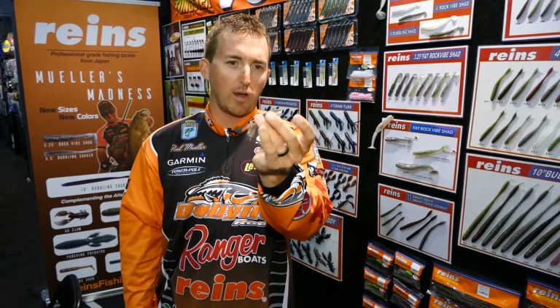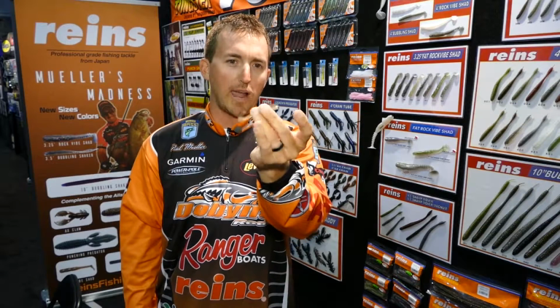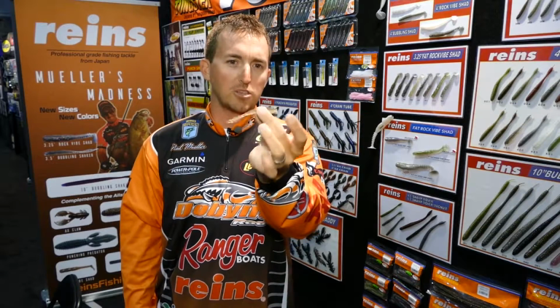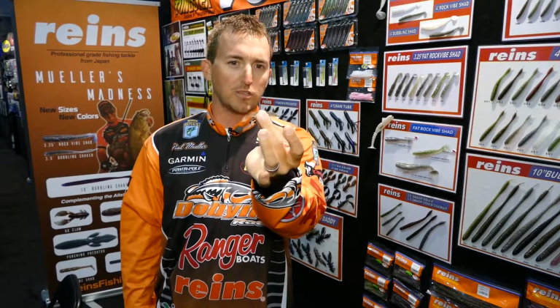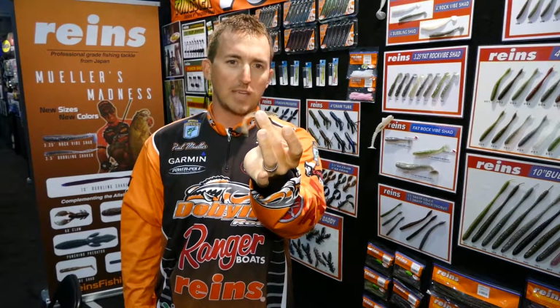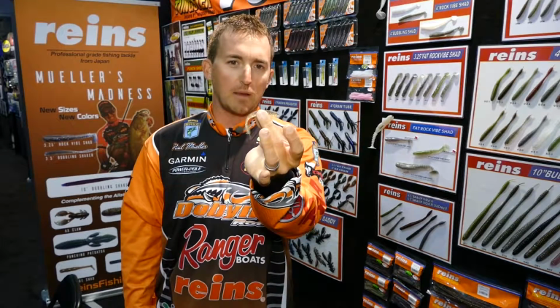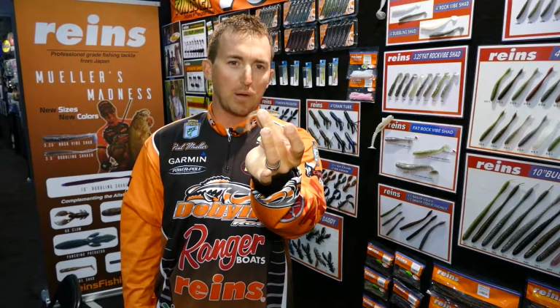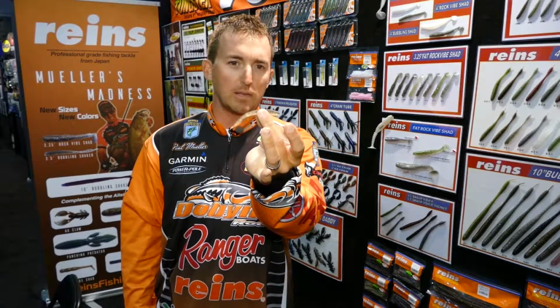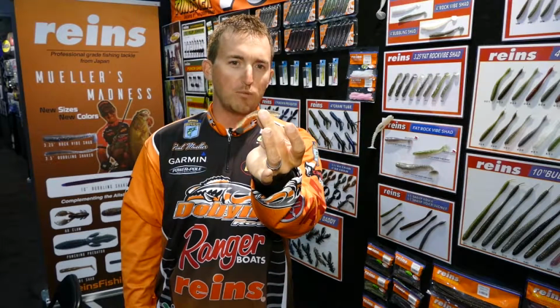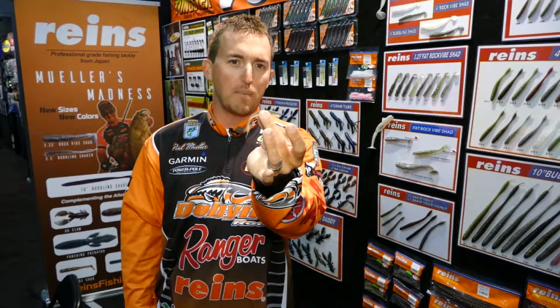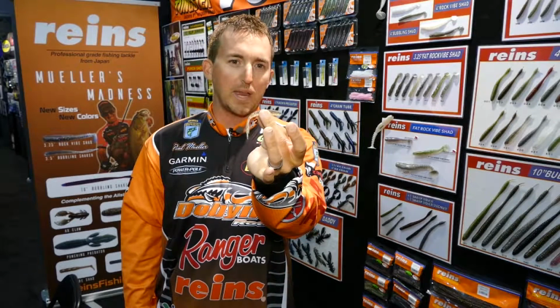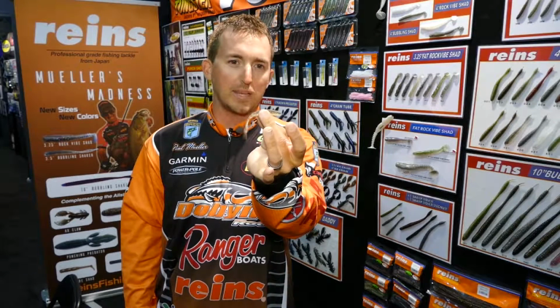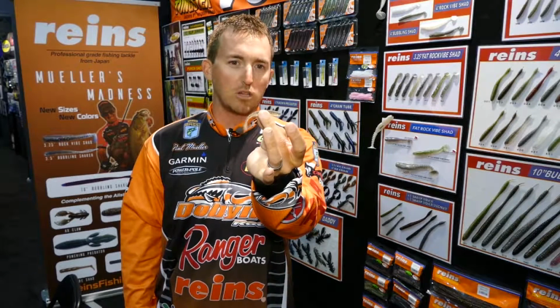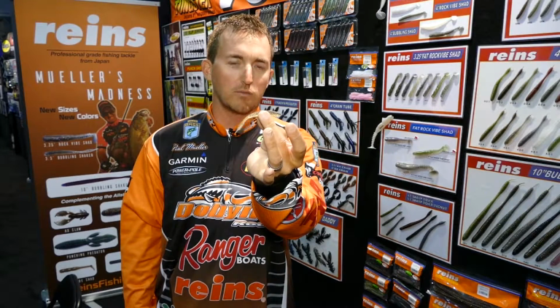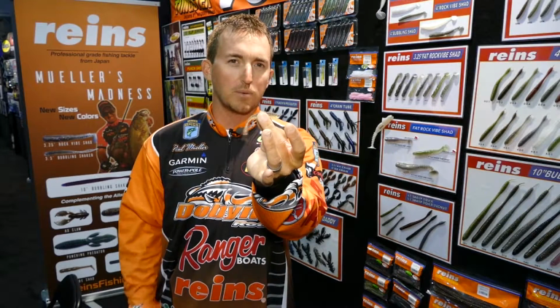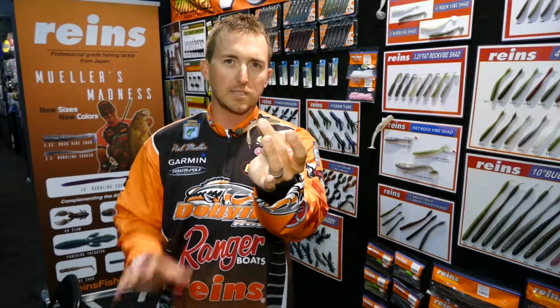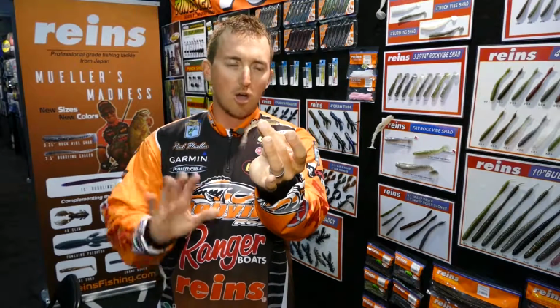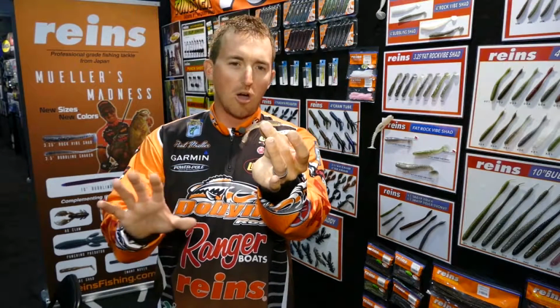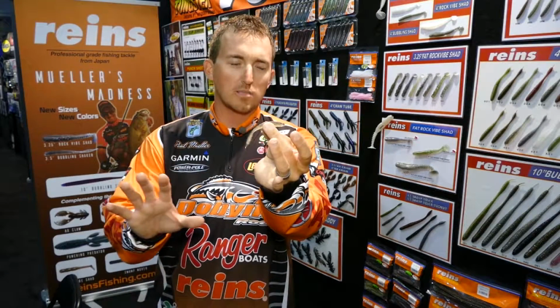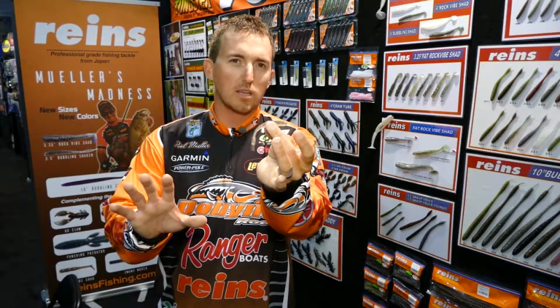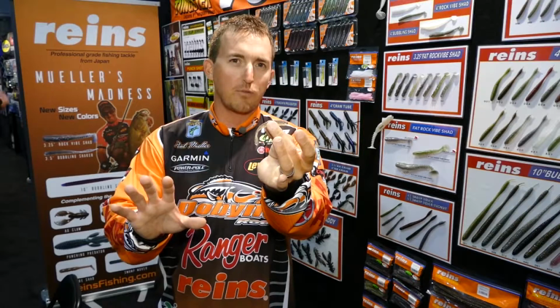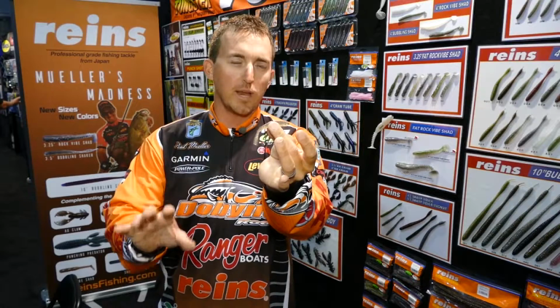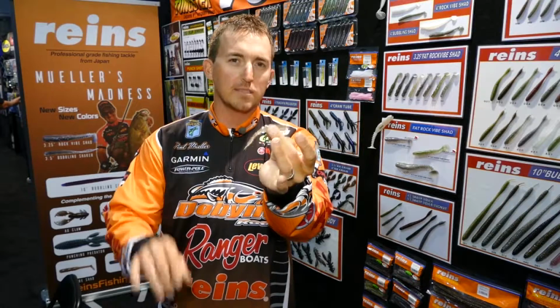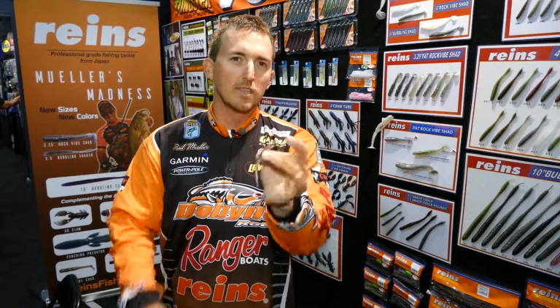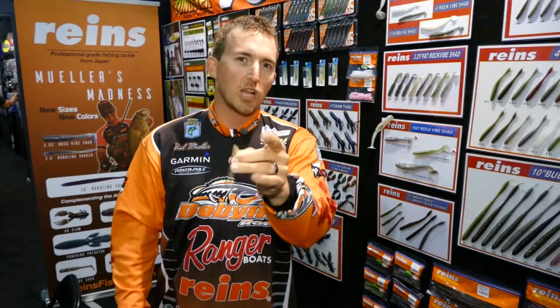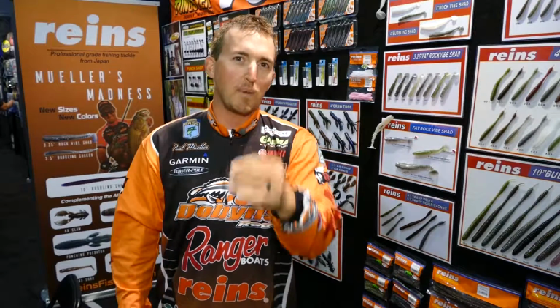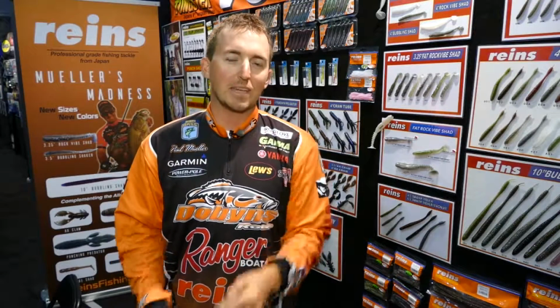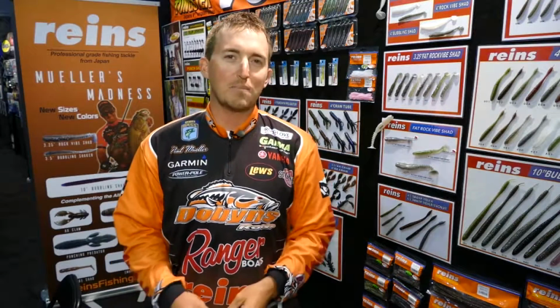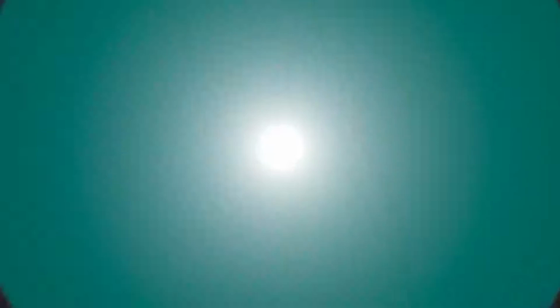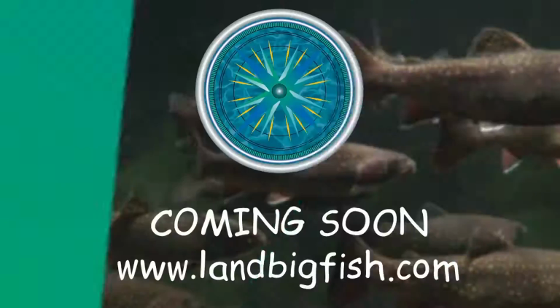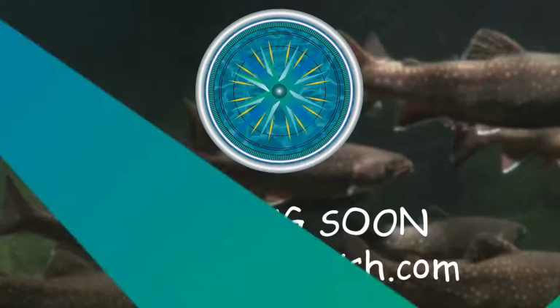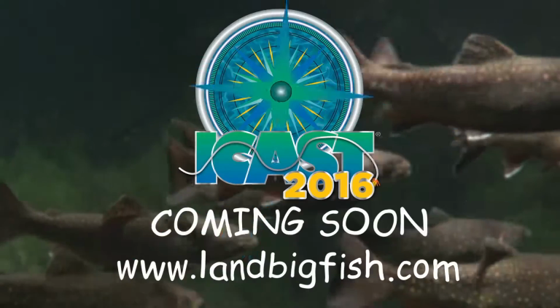Great action. You can see I can barely move that bait and it's all over the place. Awesome stuff from Rains — check them out at LandBigFish.com.